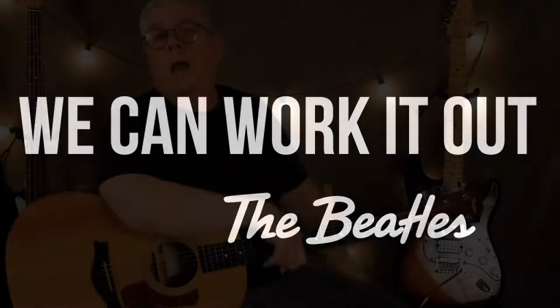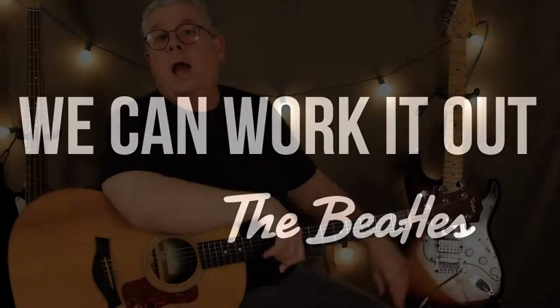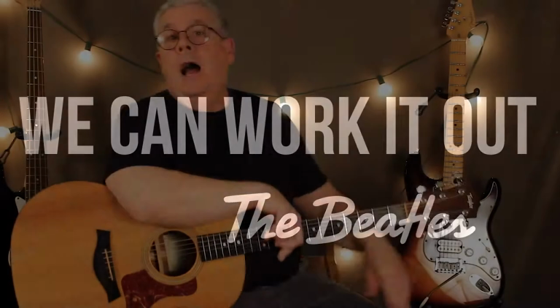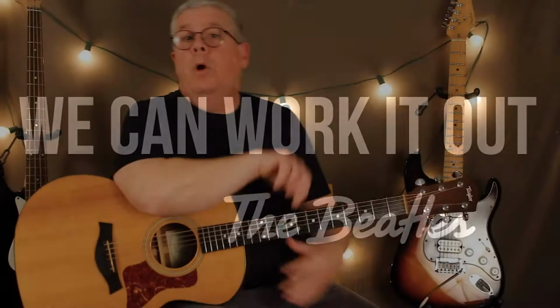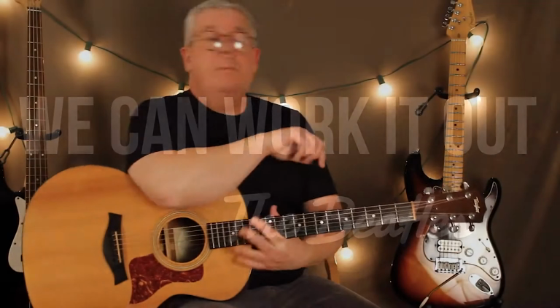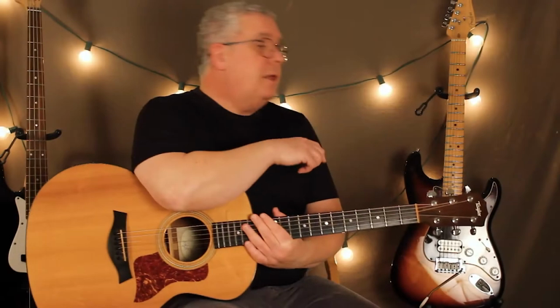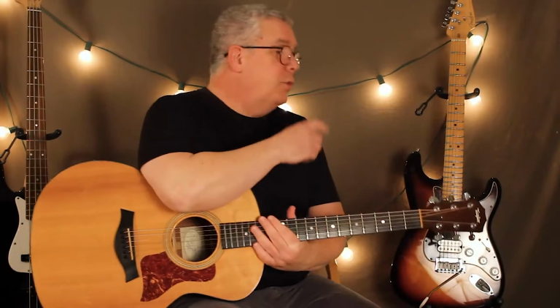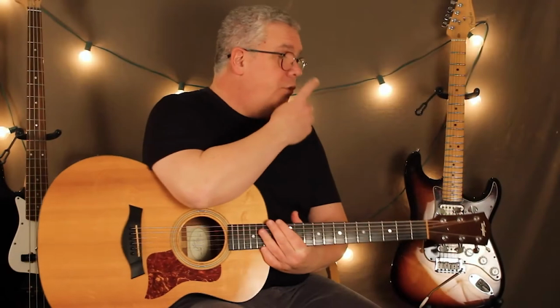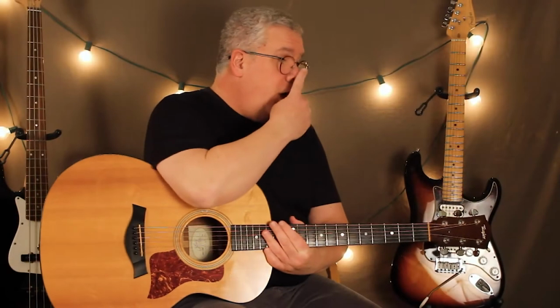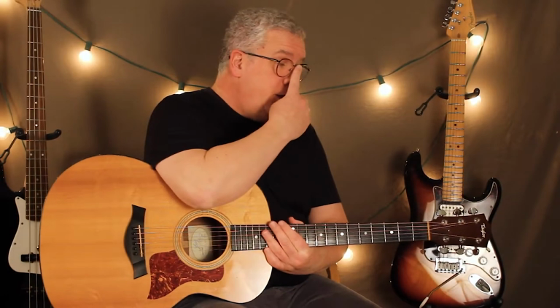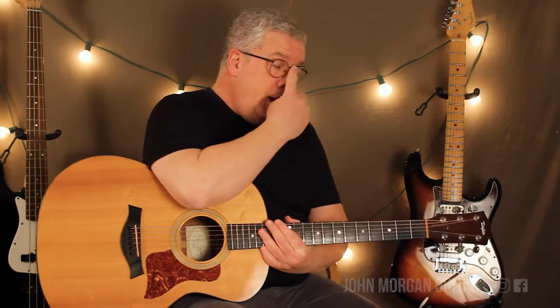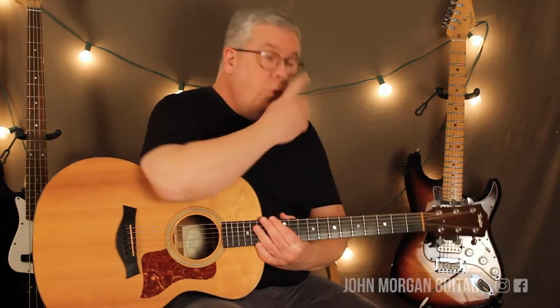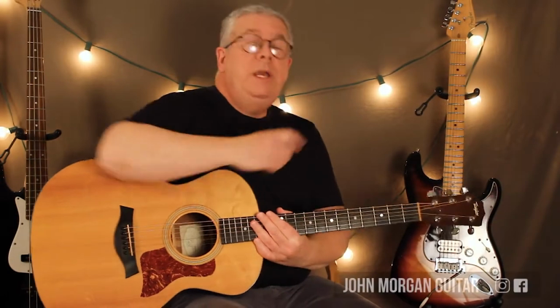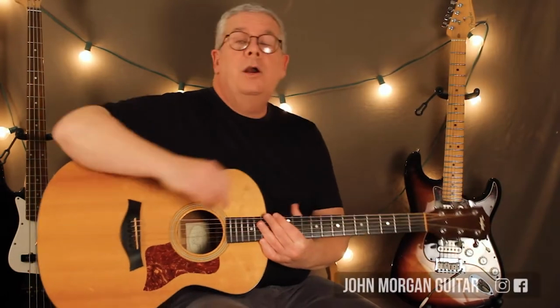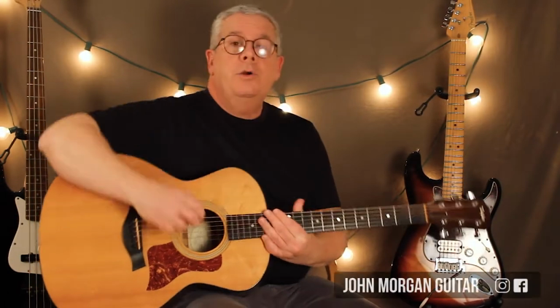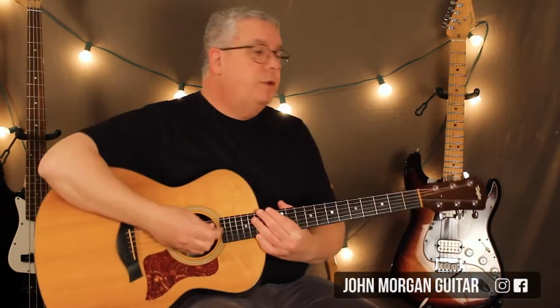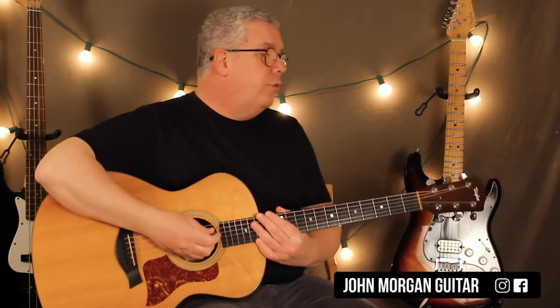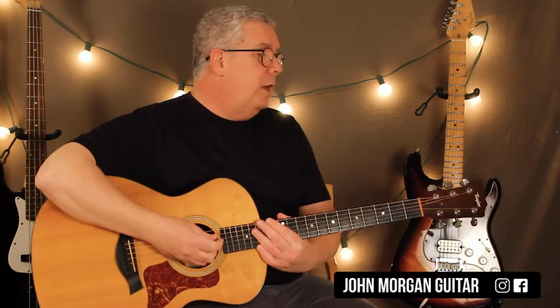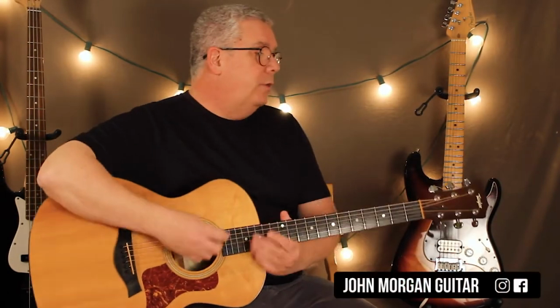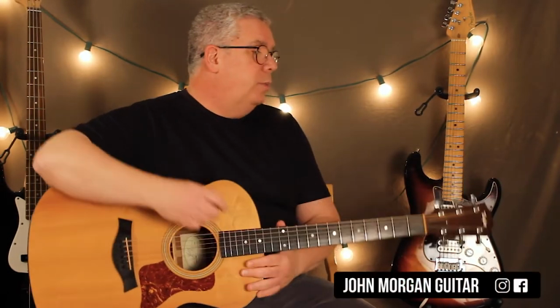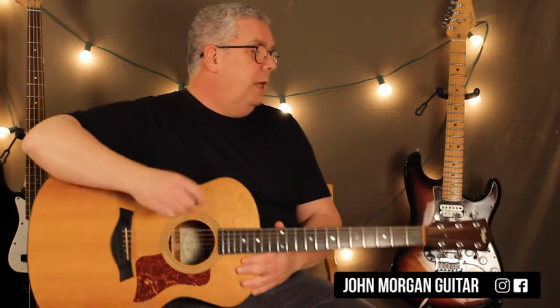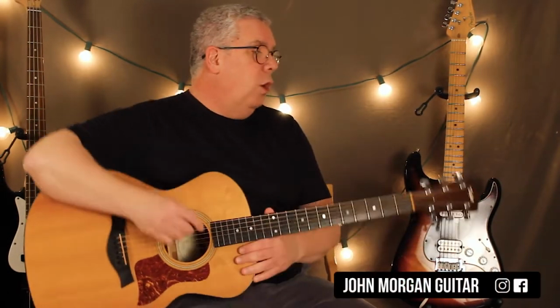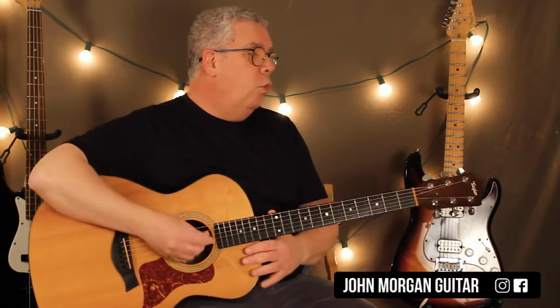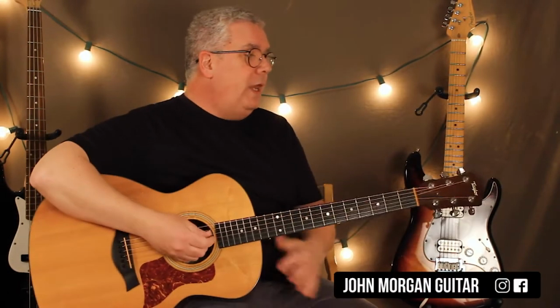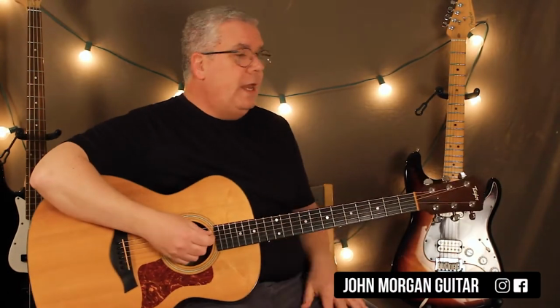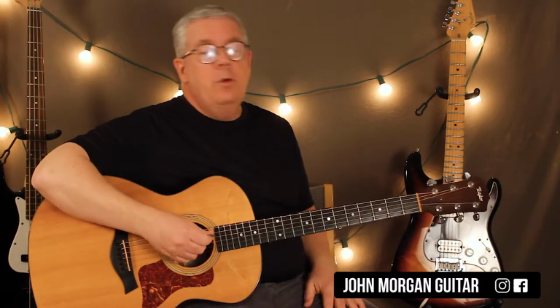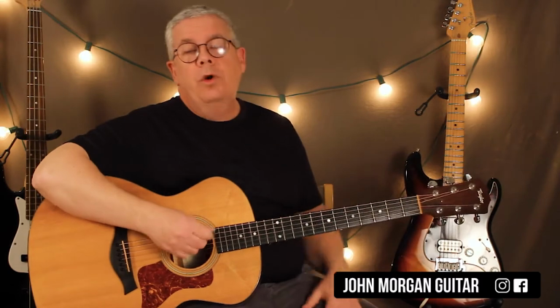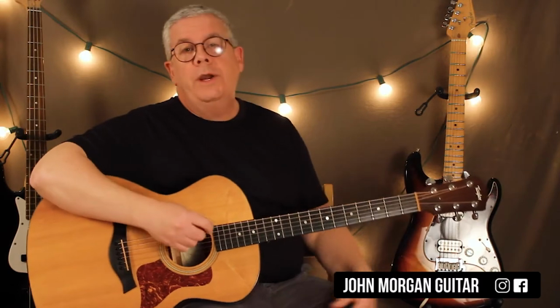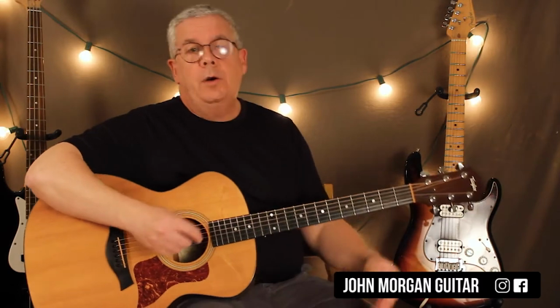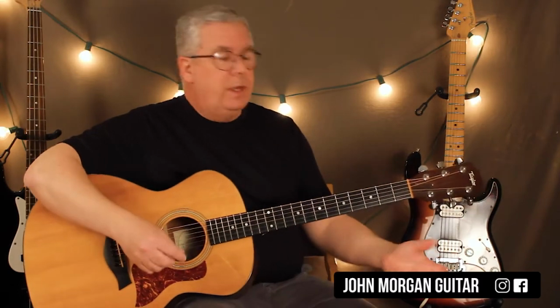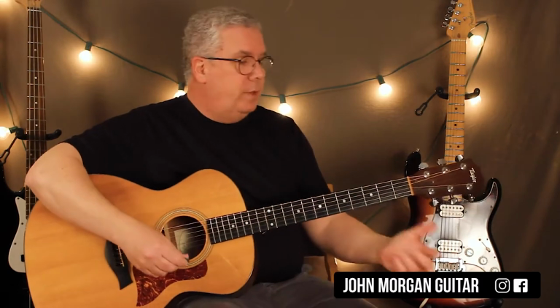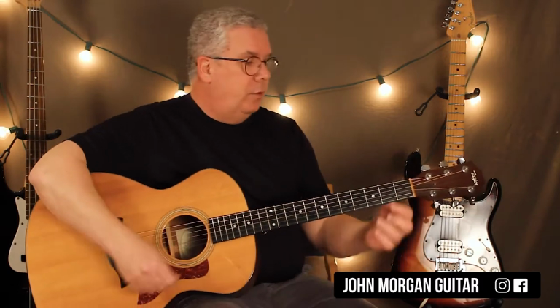Hi, welcome to Lessons with John. Today we are going to try to play We Can Work It Out by the Beatles.